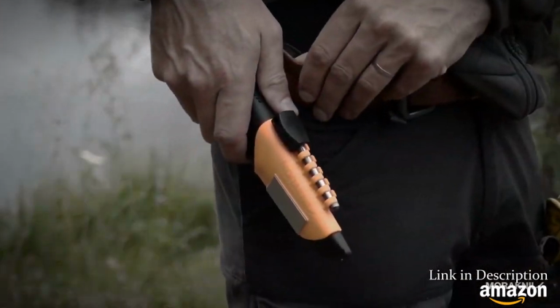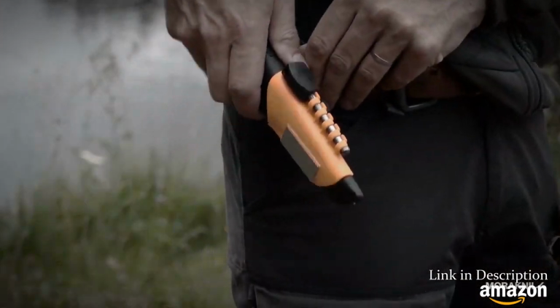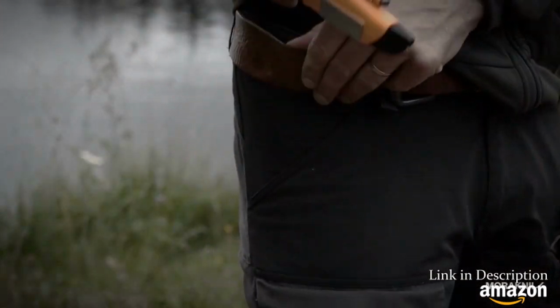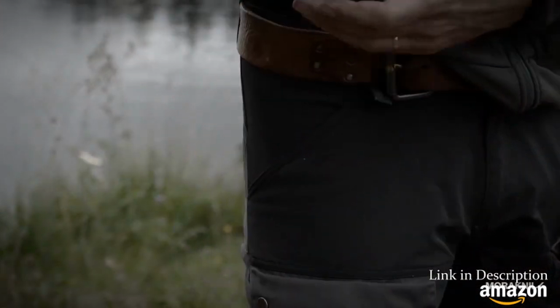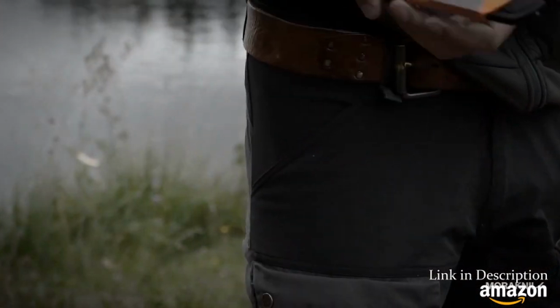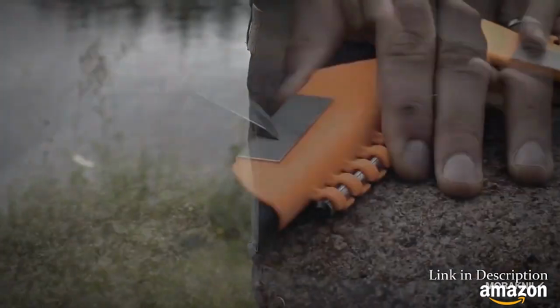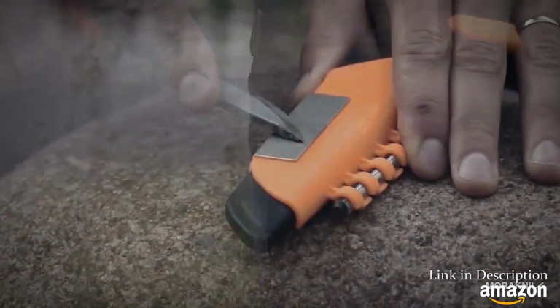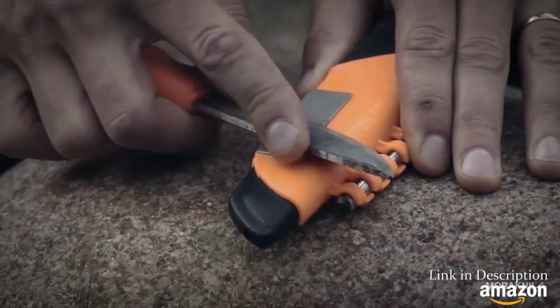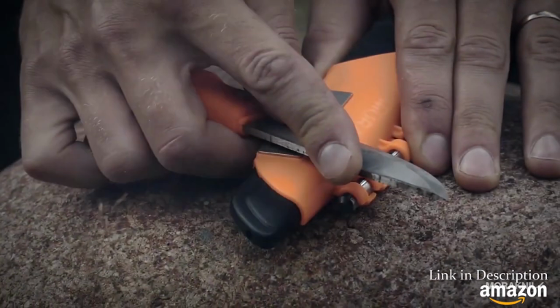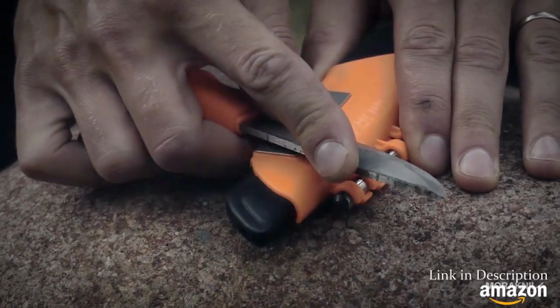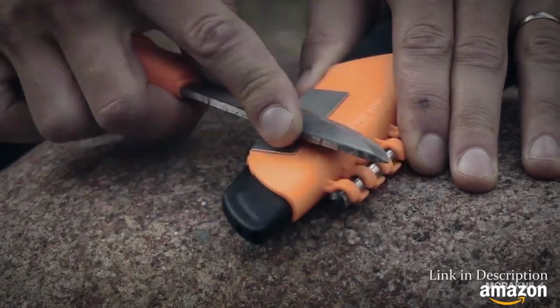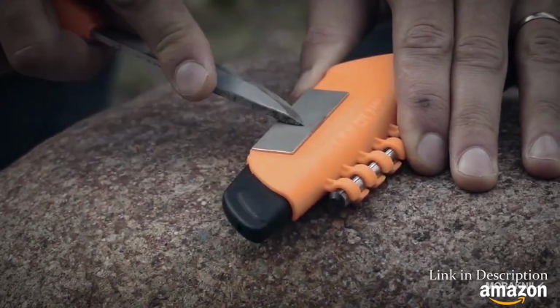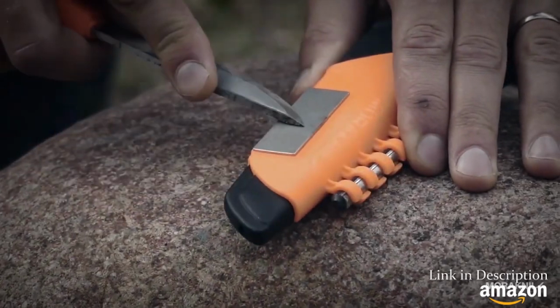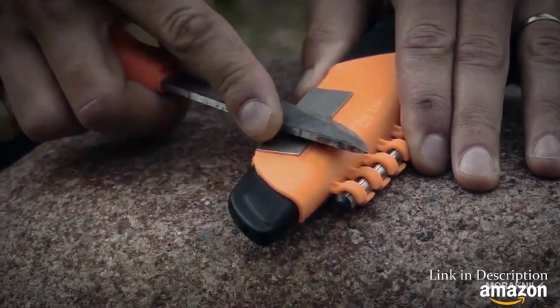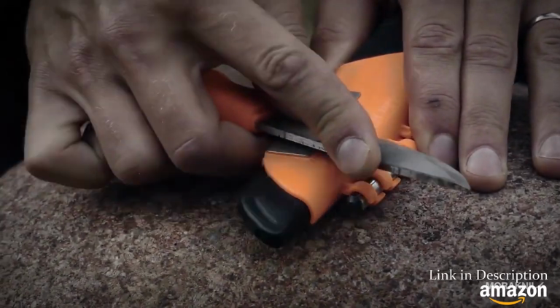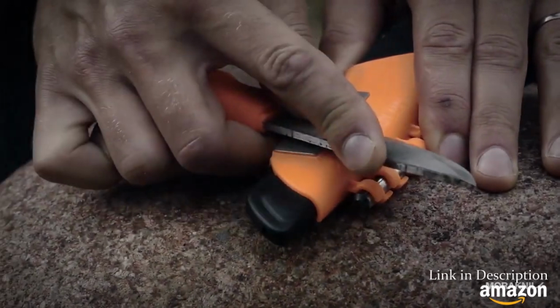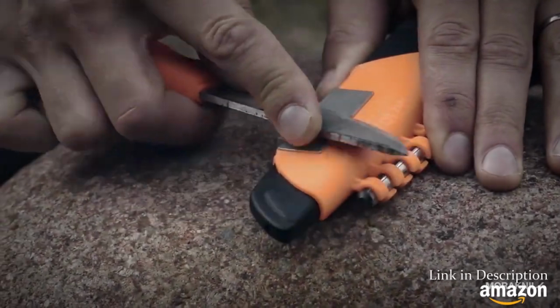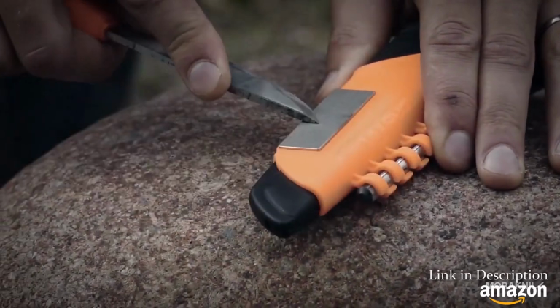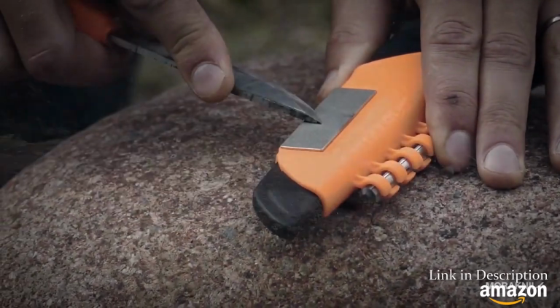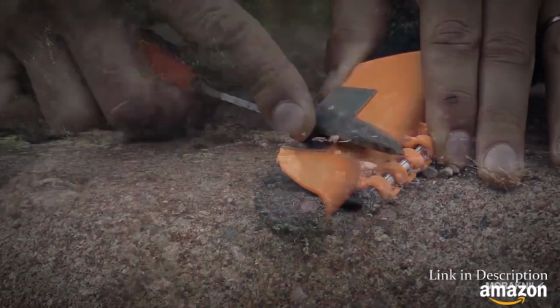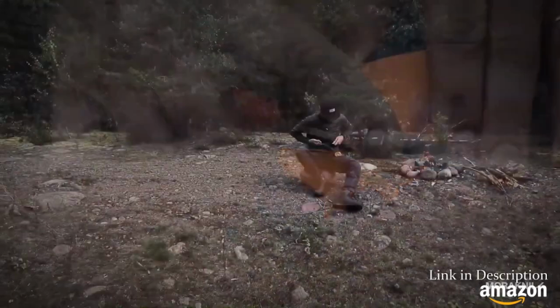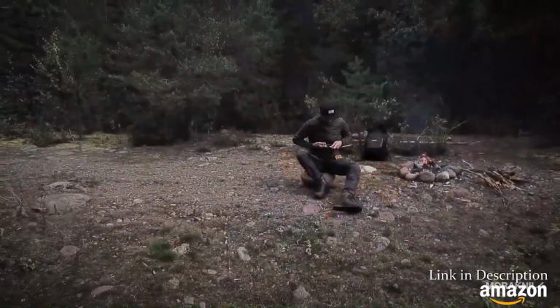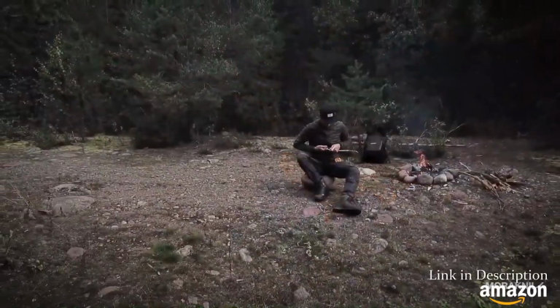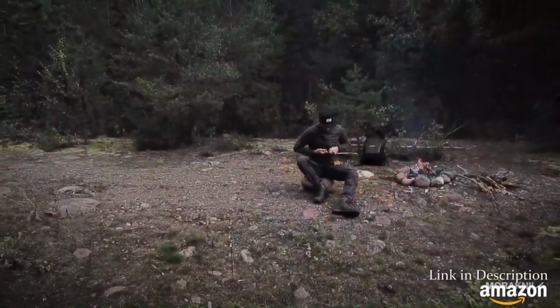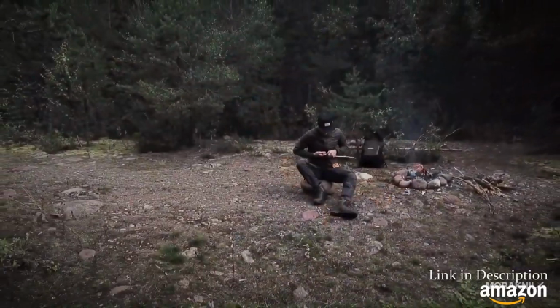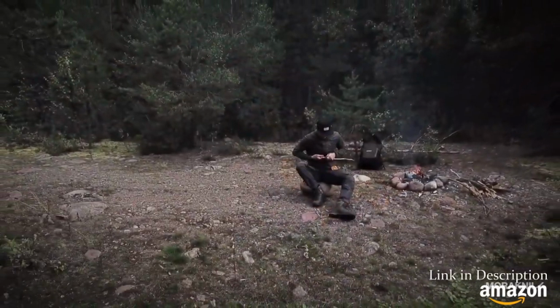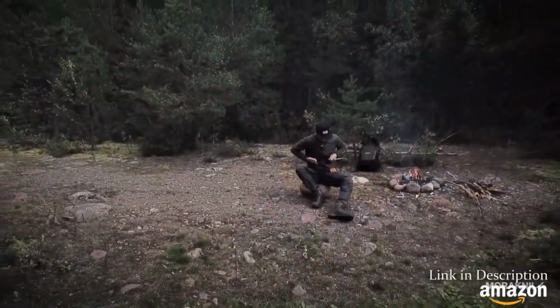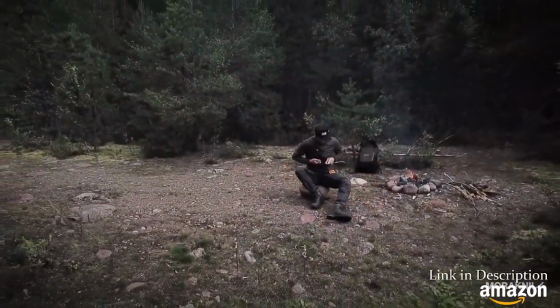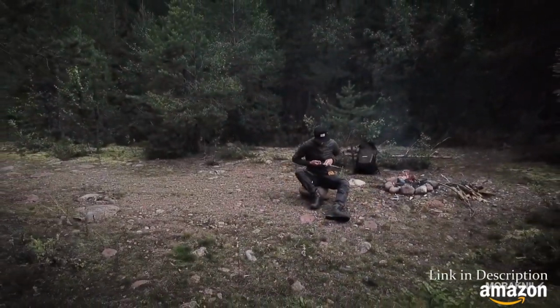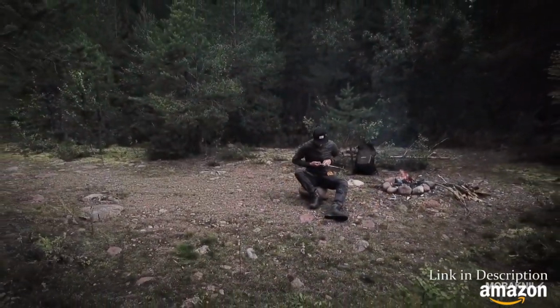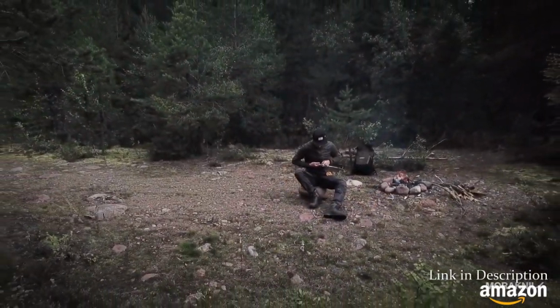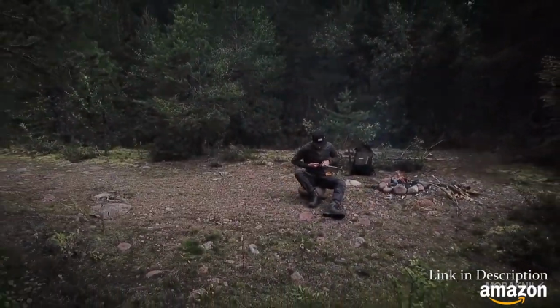Keep your knife sharp with a diamond sharpener that is attached to the sheath. This knife is your ultimate tool for survival.